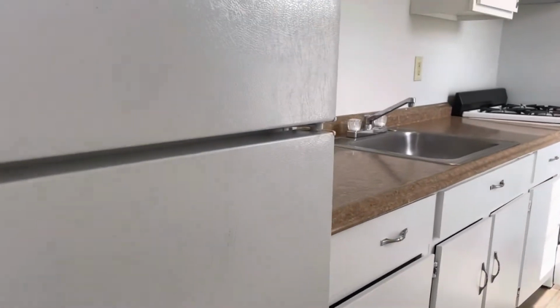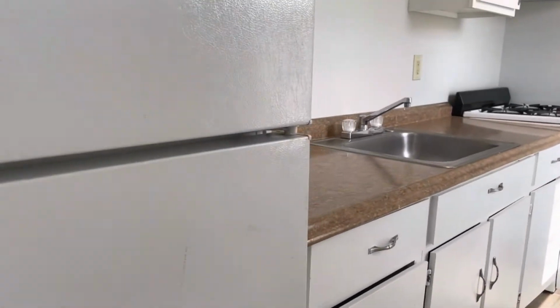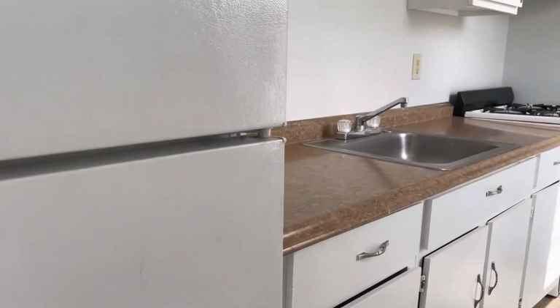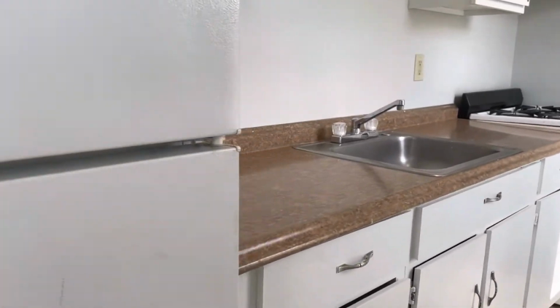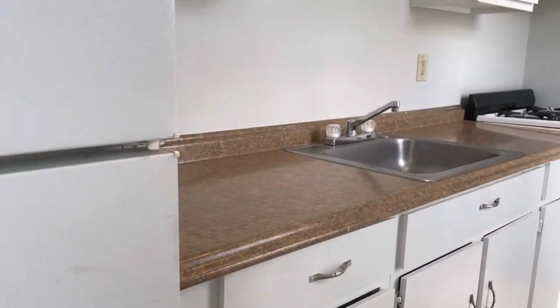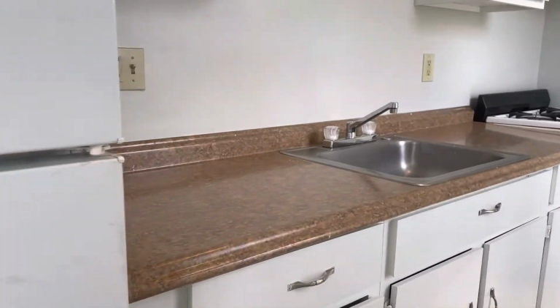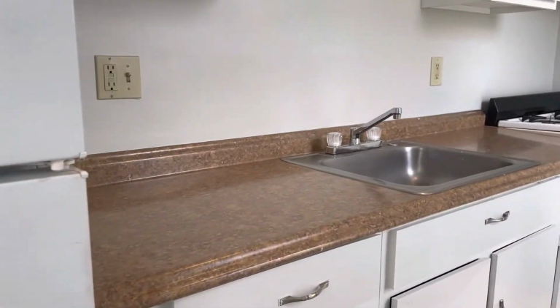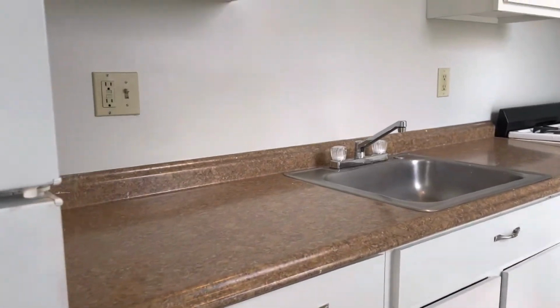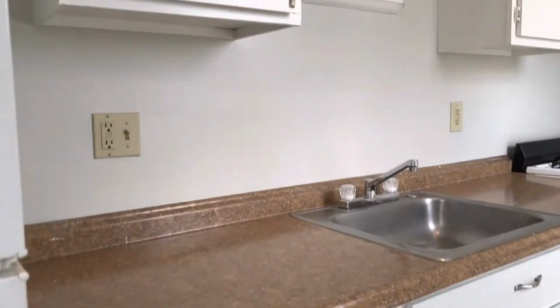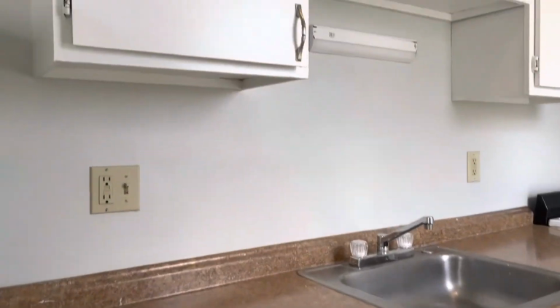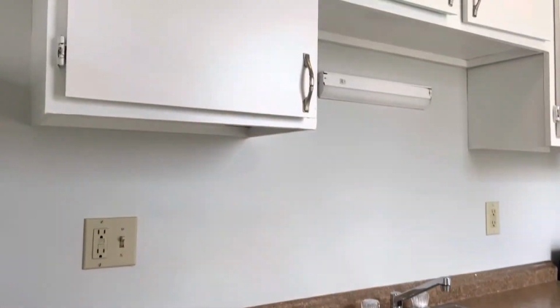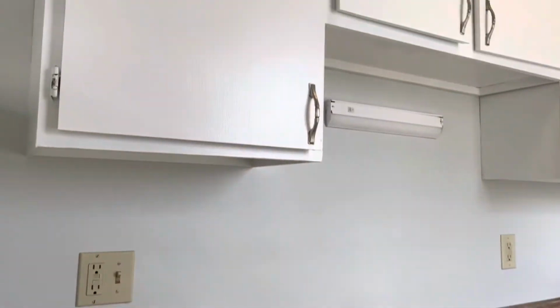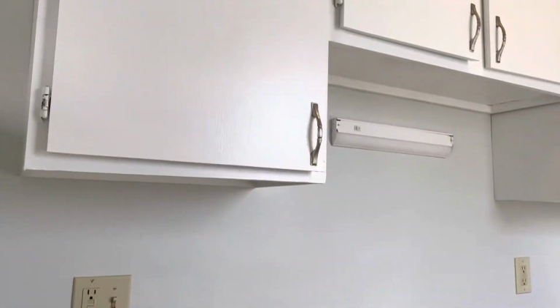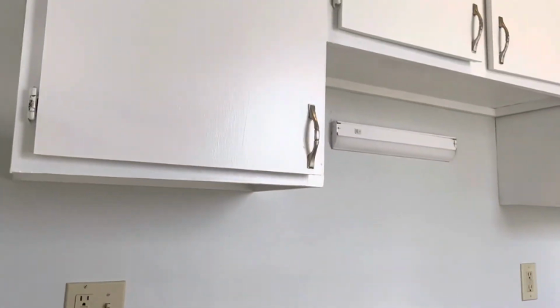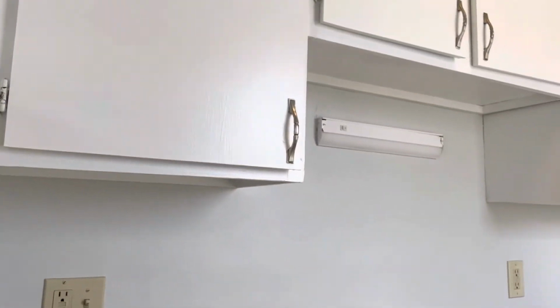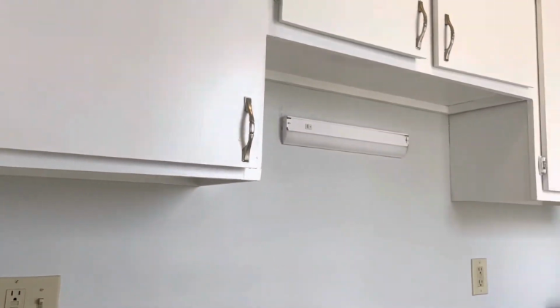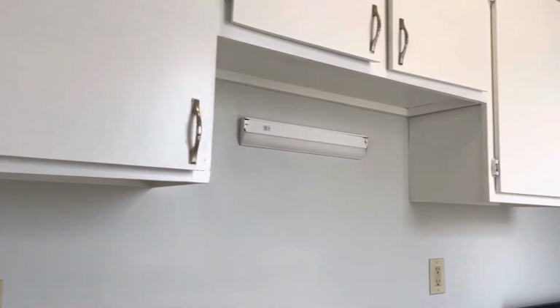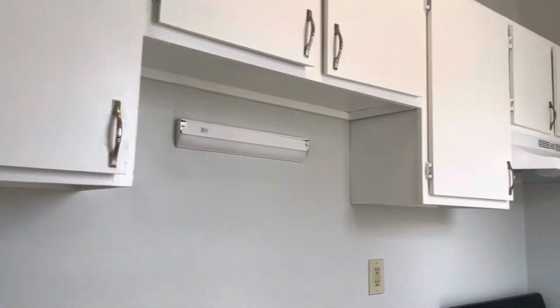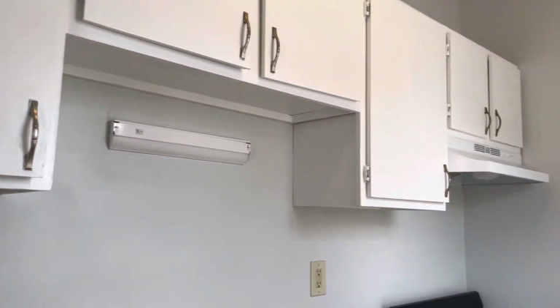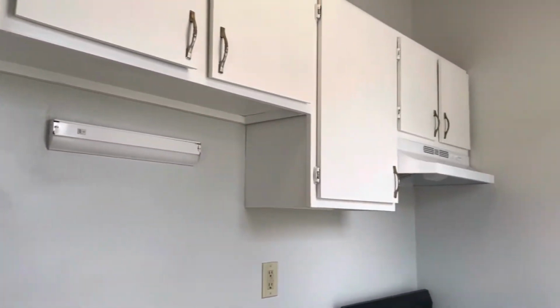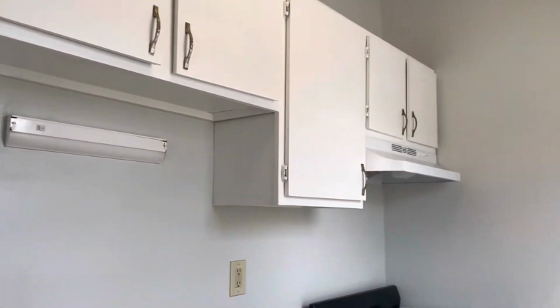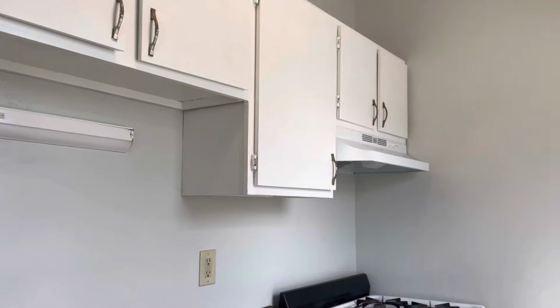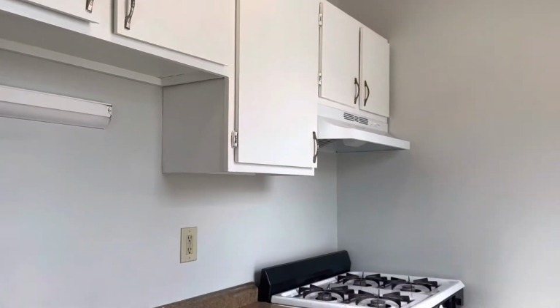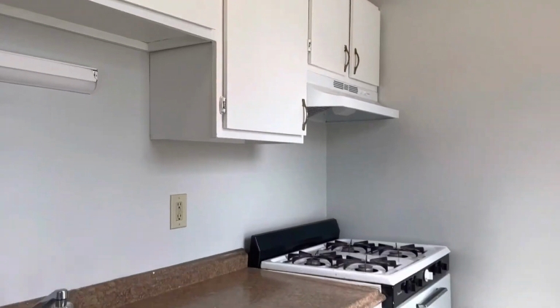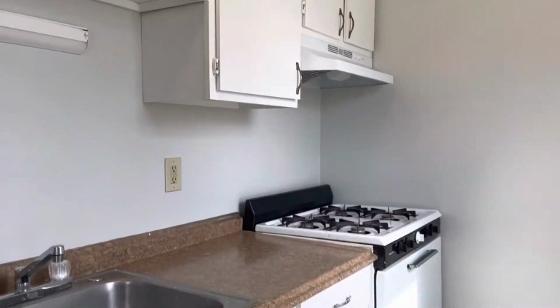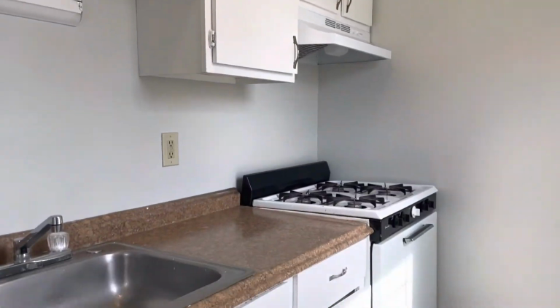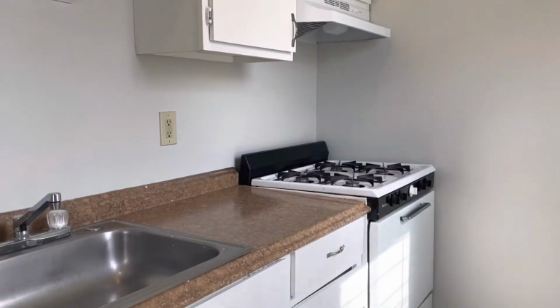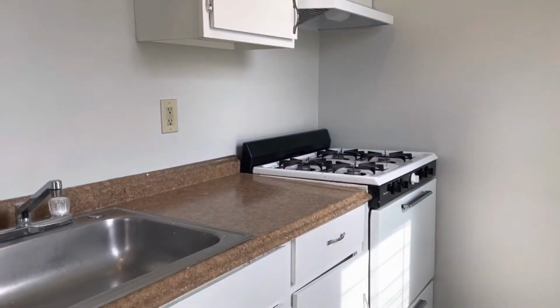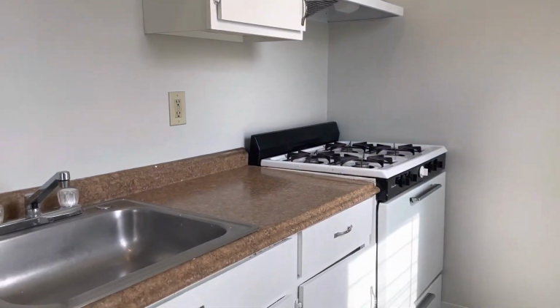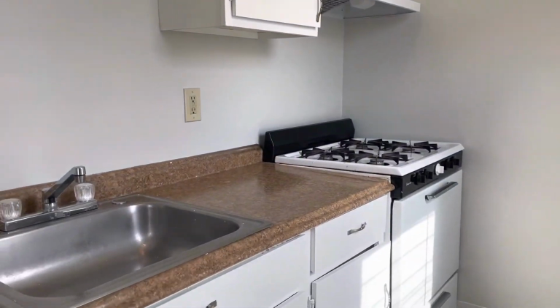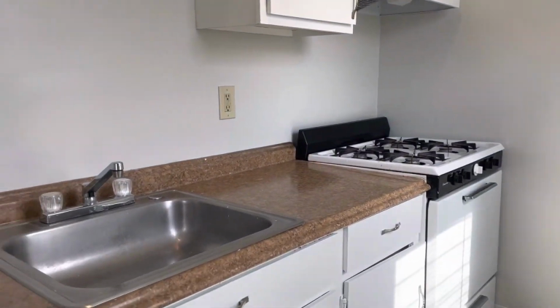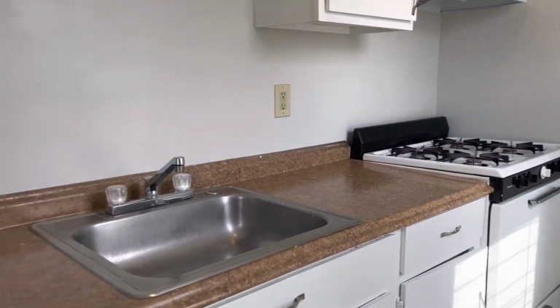Refrigerator, plenty of countertop, cabinet space, and stove.